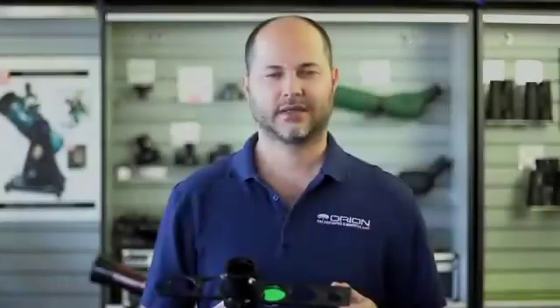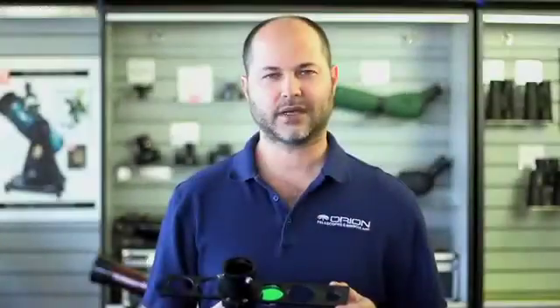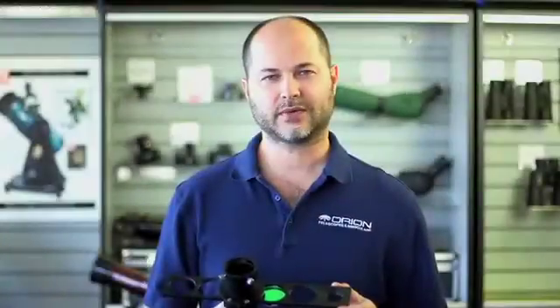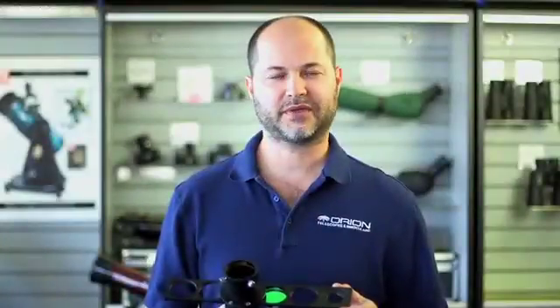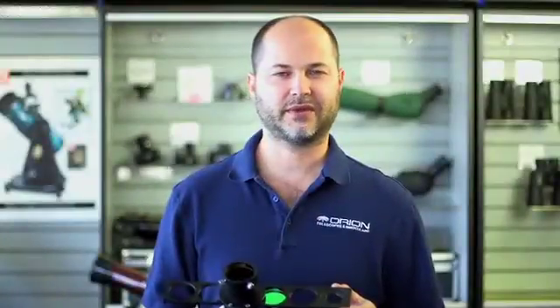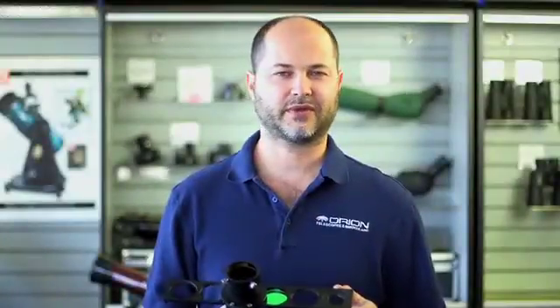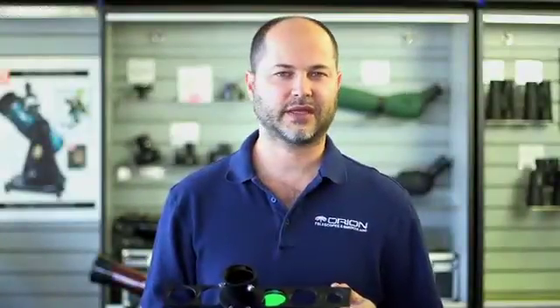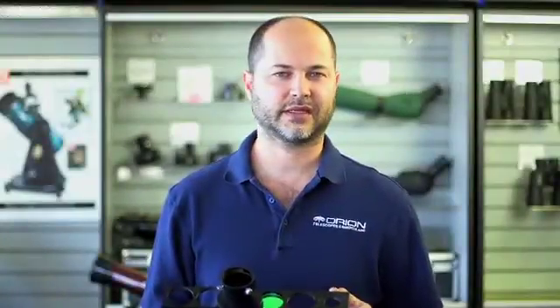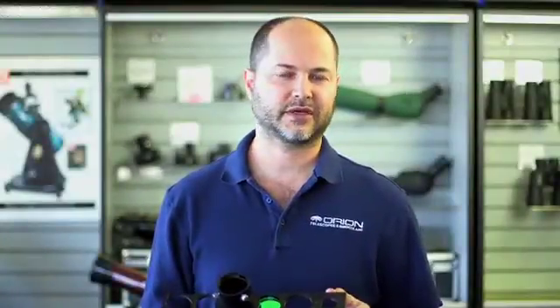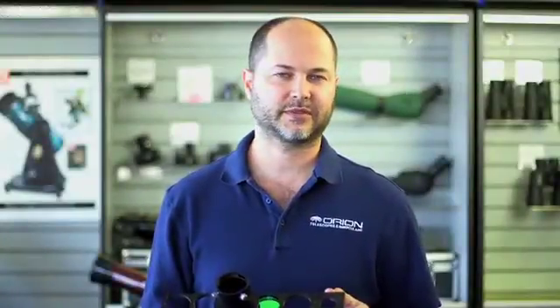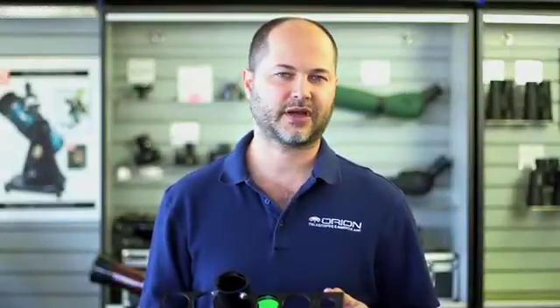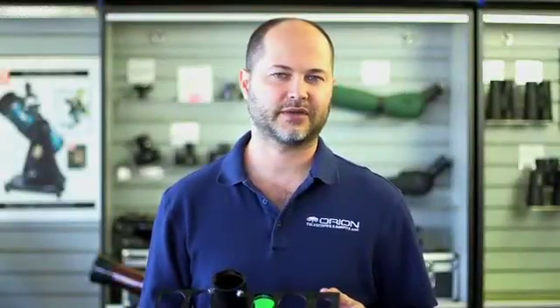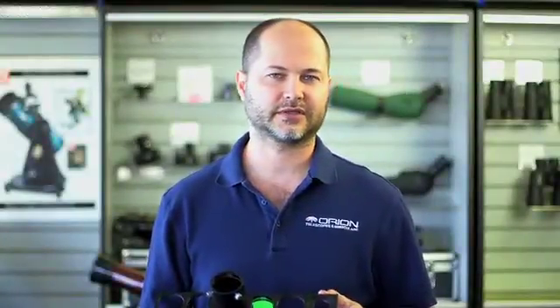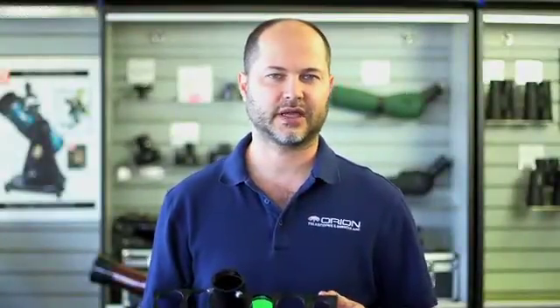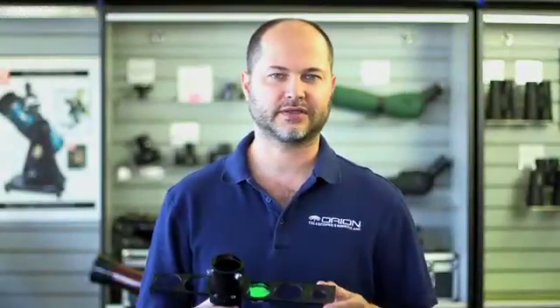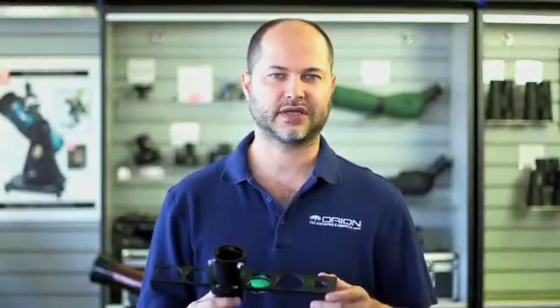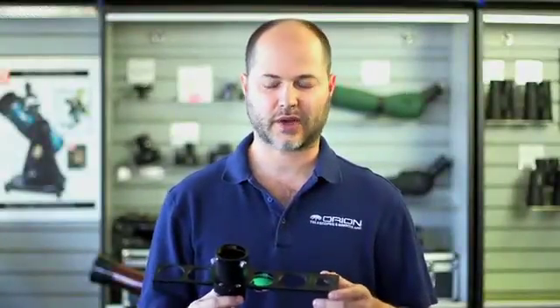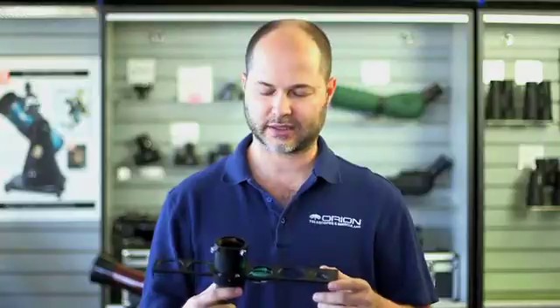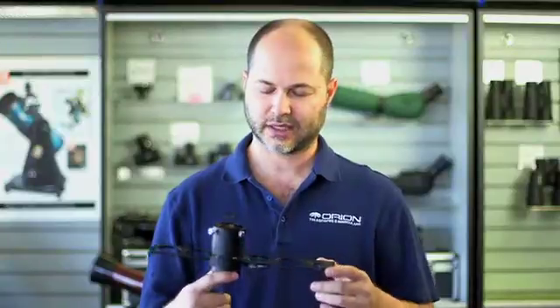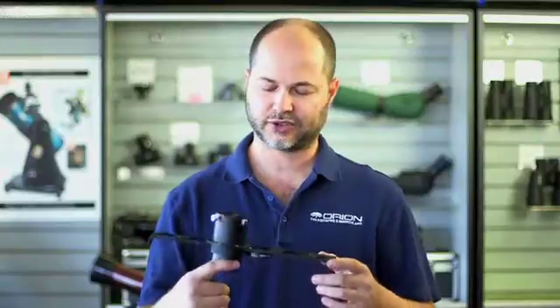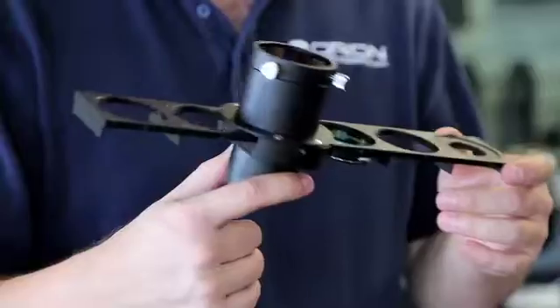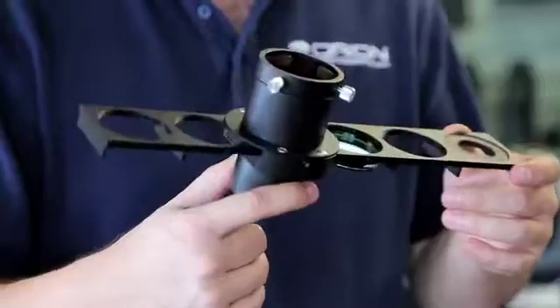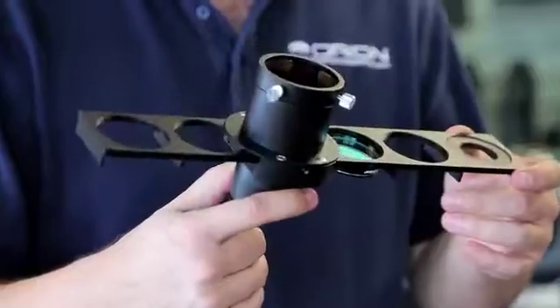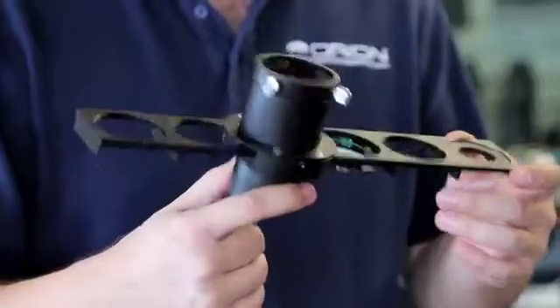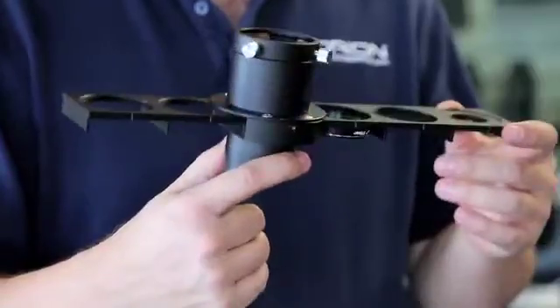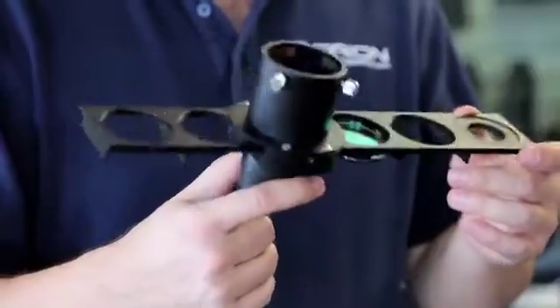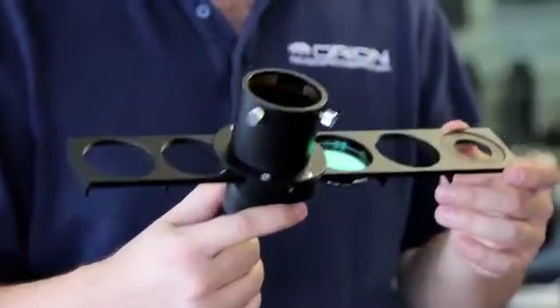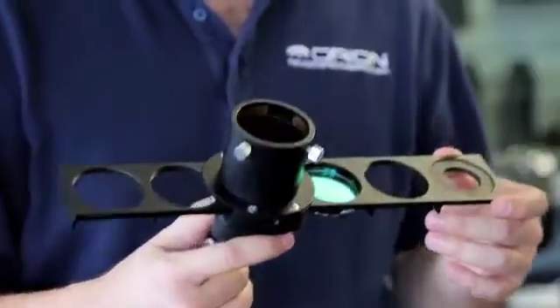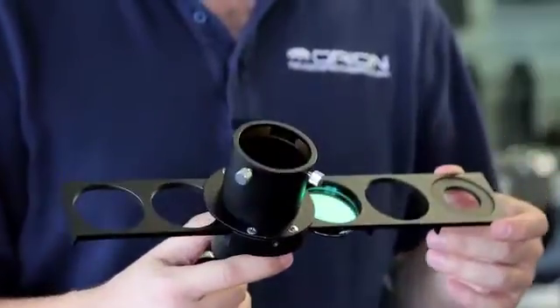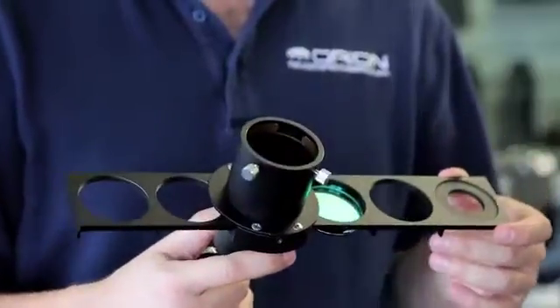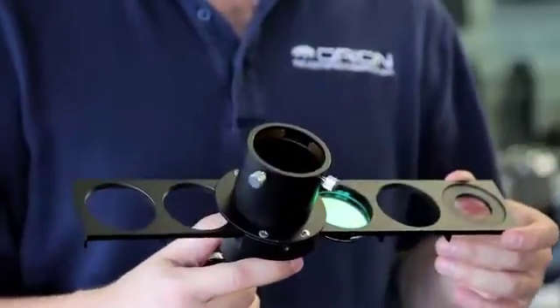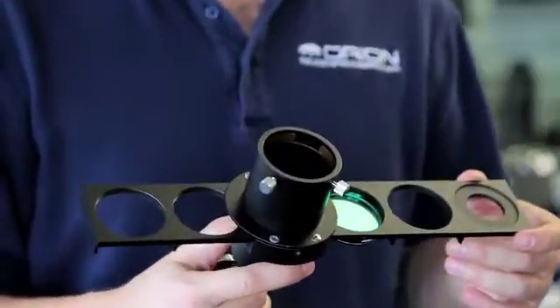Hello, I'm Kent with Orion Telescopes and Binoculars, and this is the Orion 2-inch six-position filter slider.